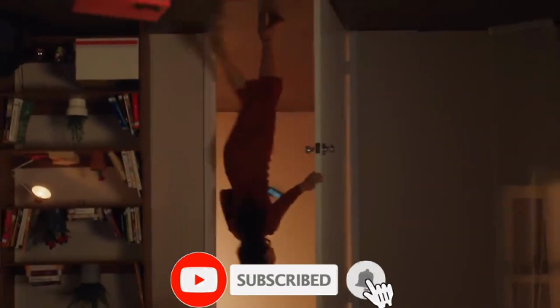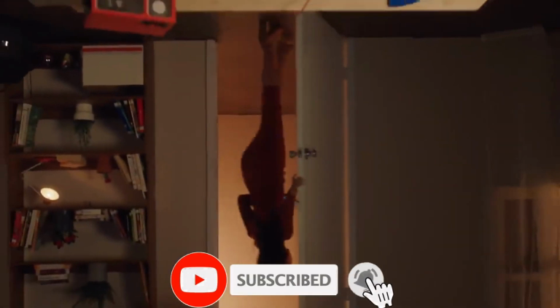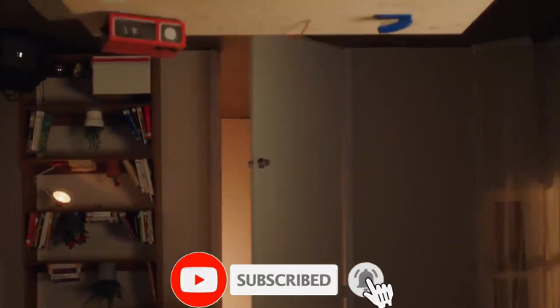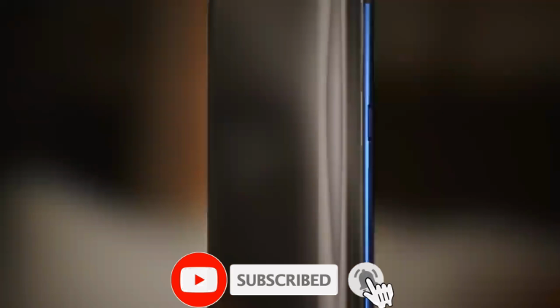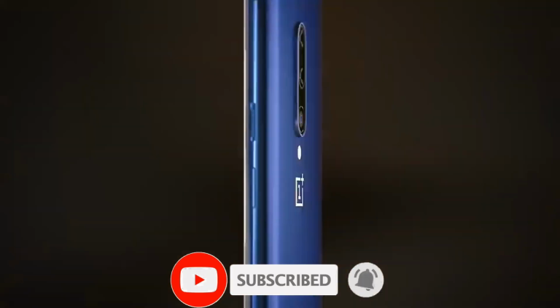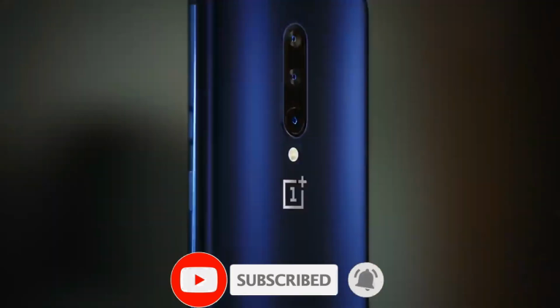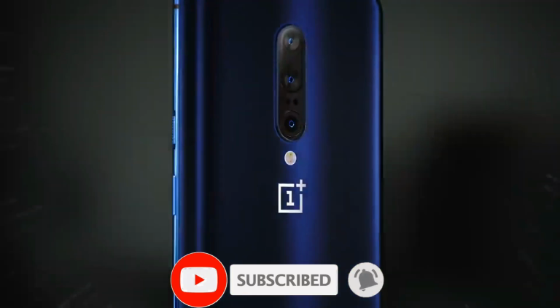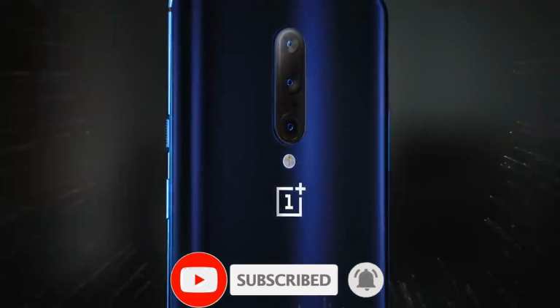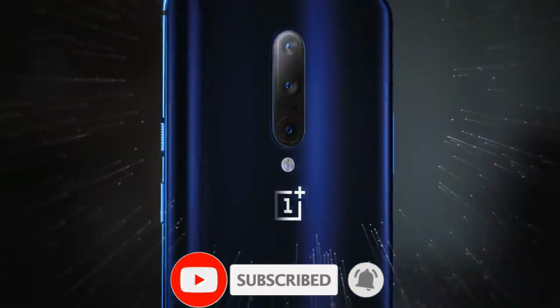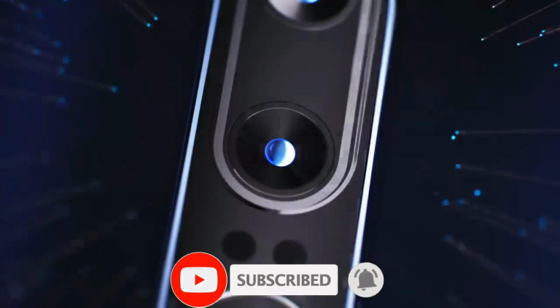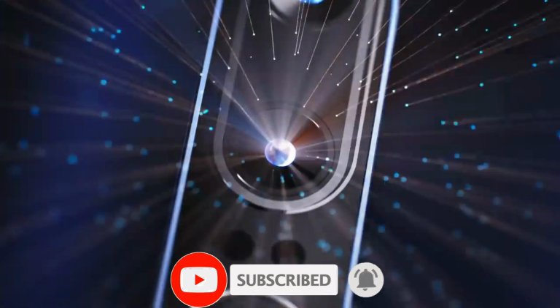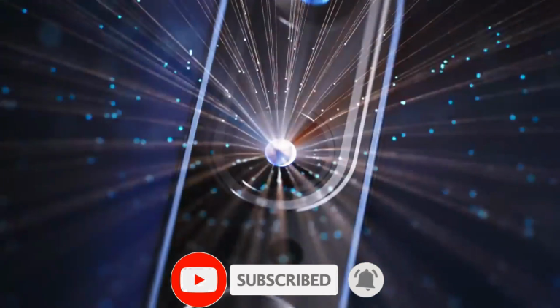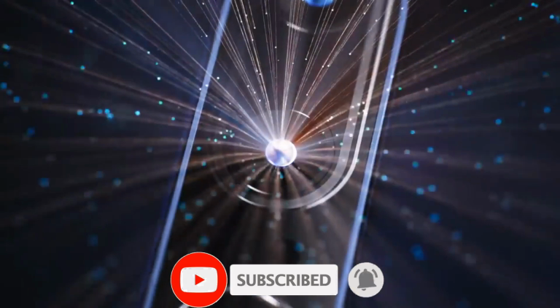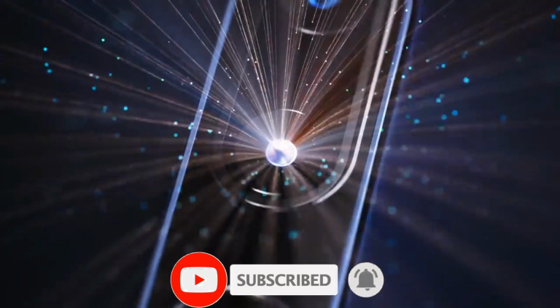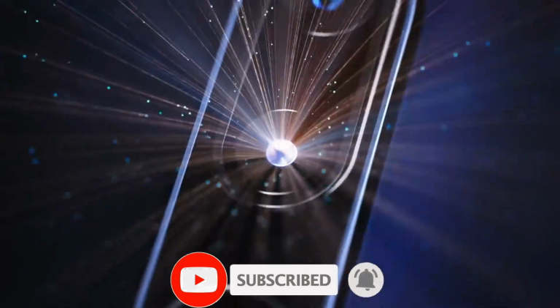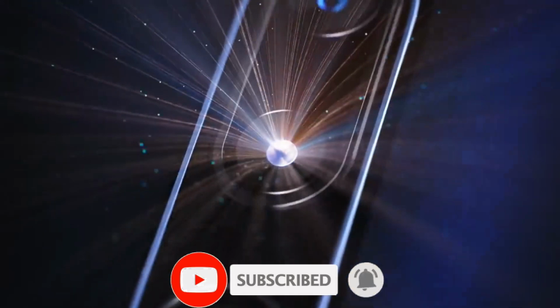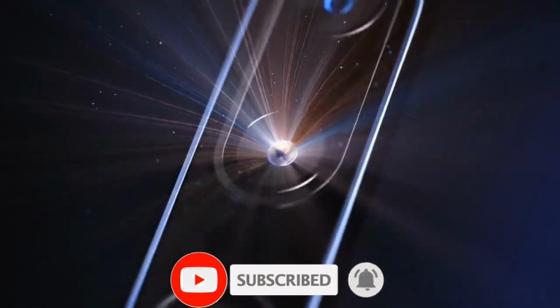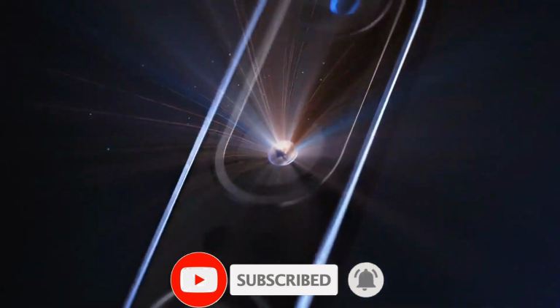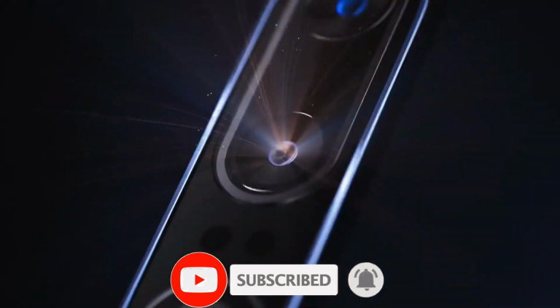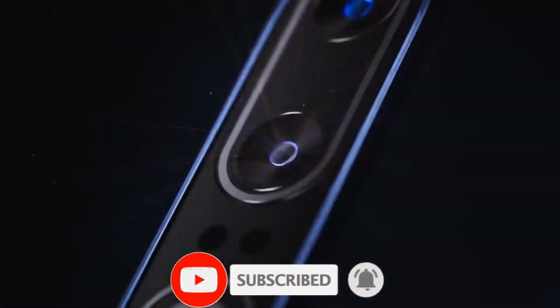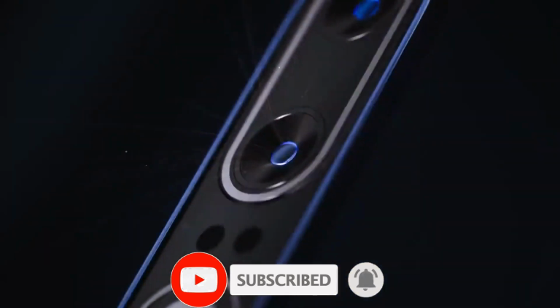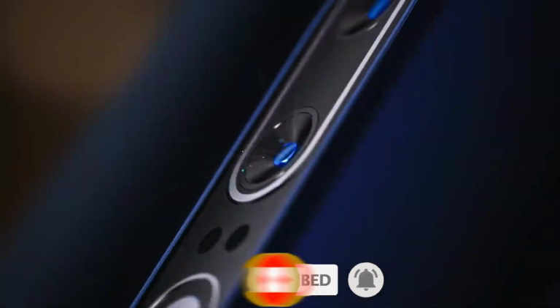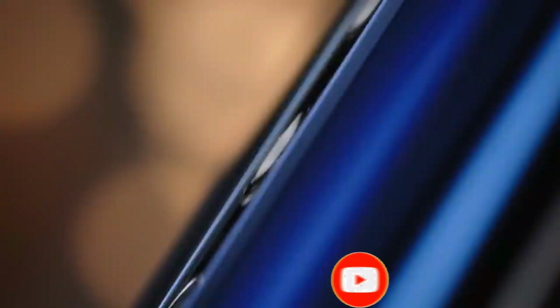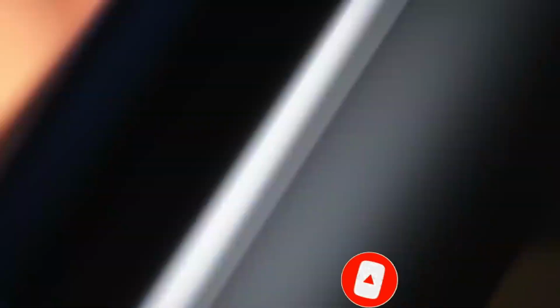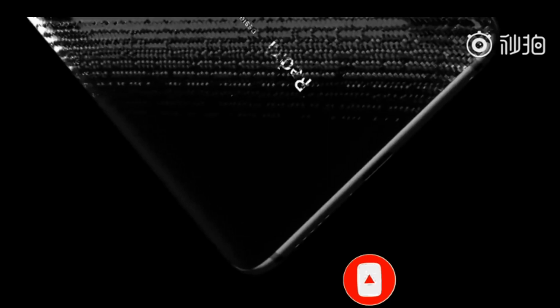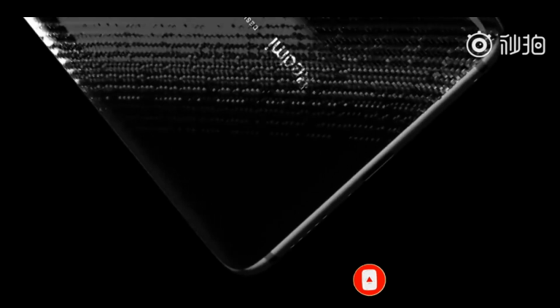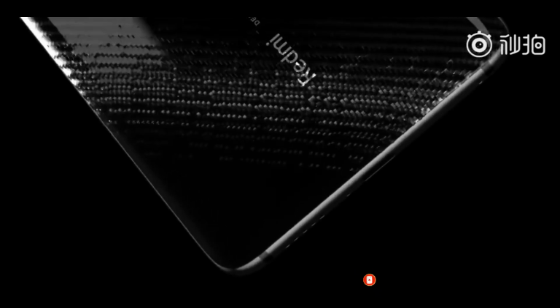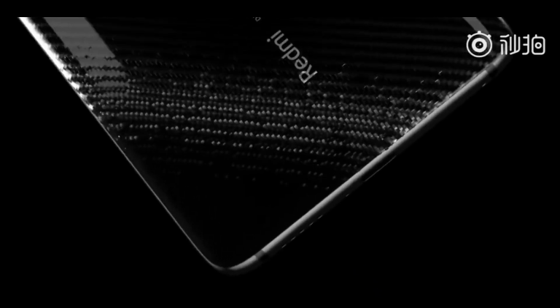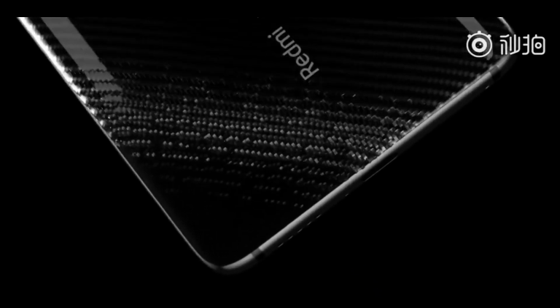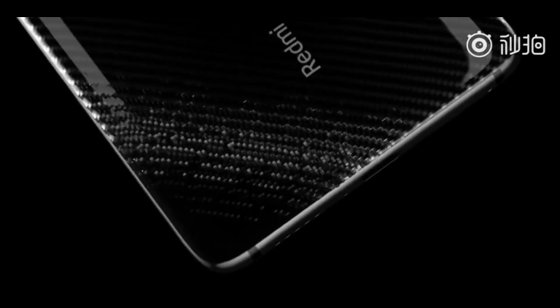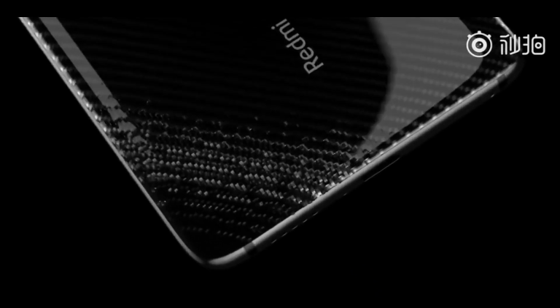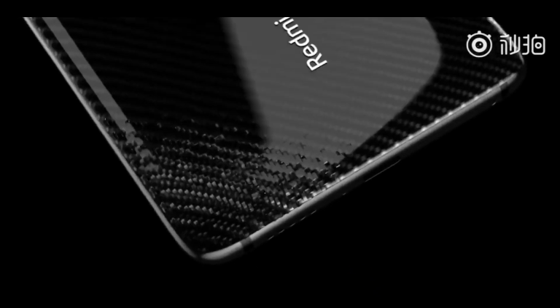That's all for this video. Thanks for watching — let me know which one you'd like to pick, and see you soon.